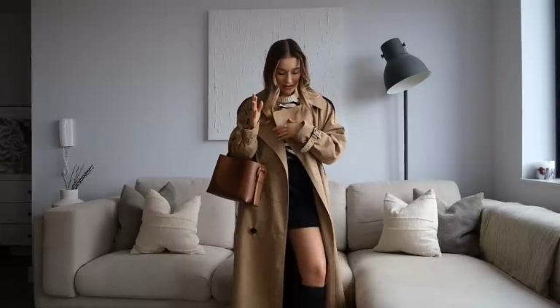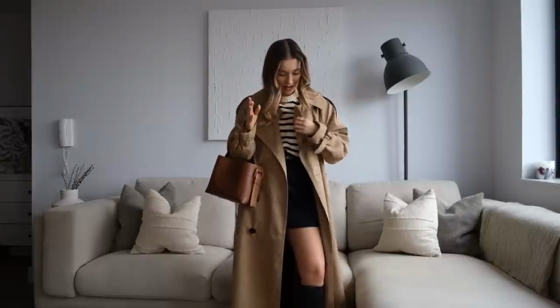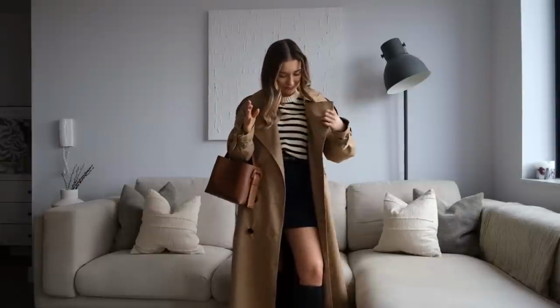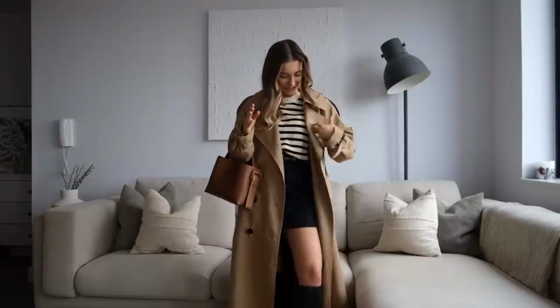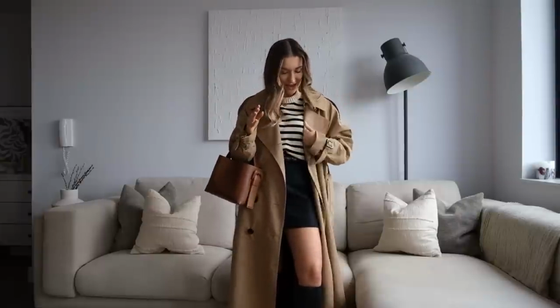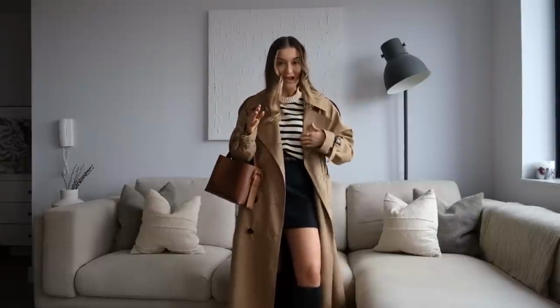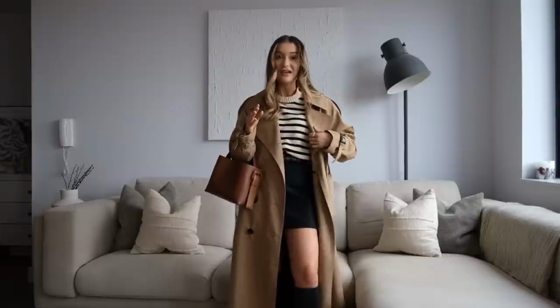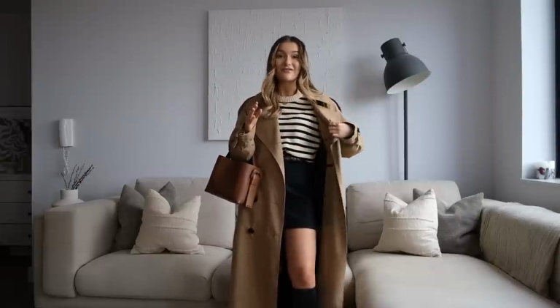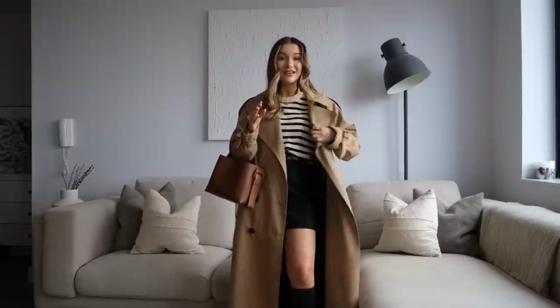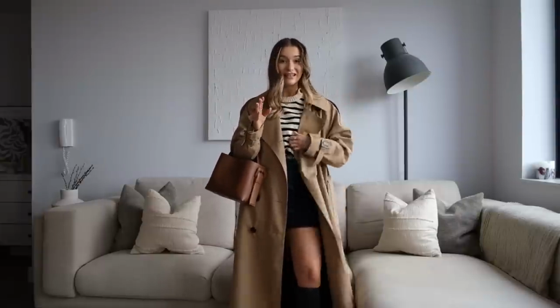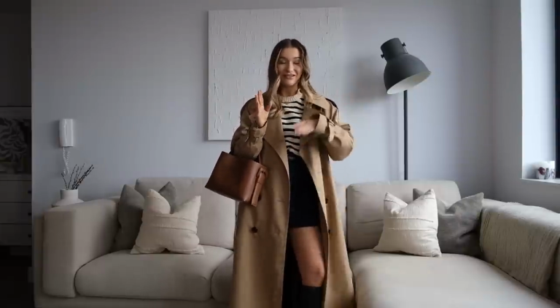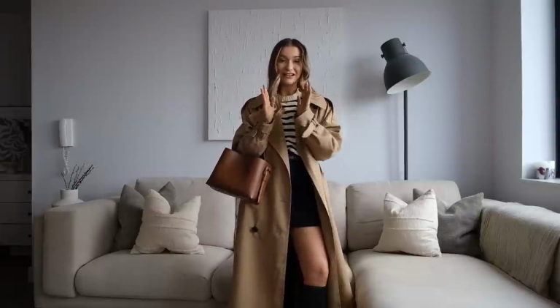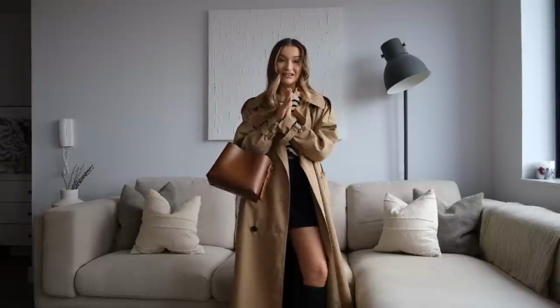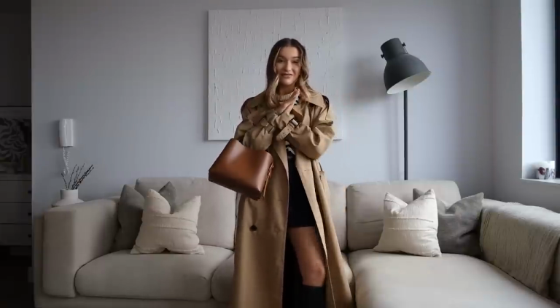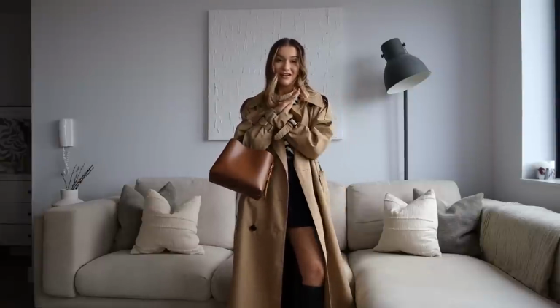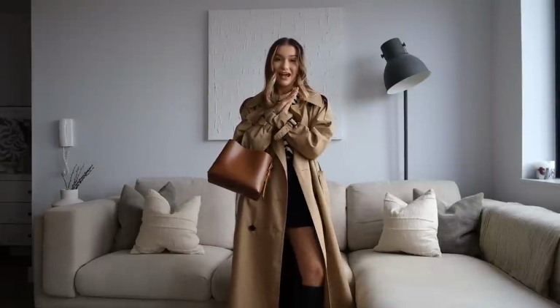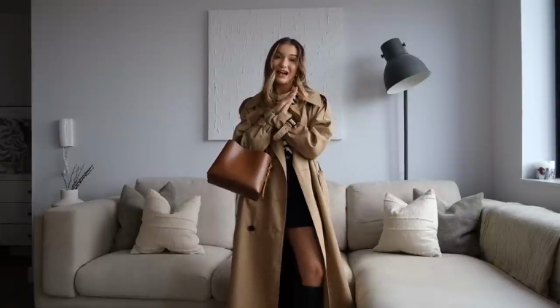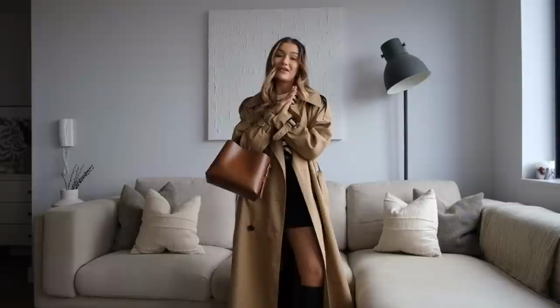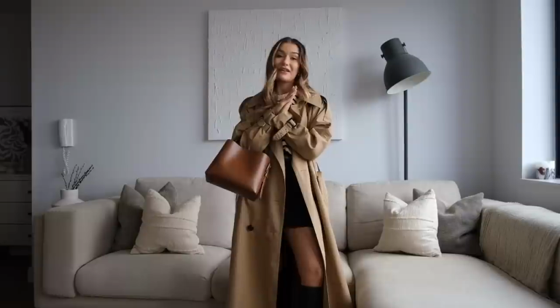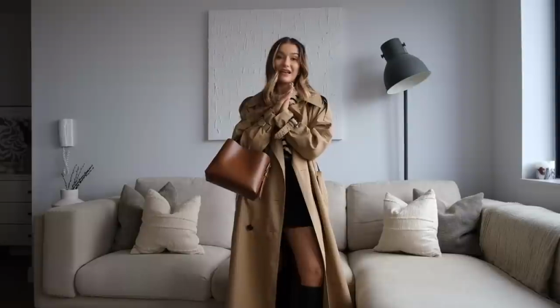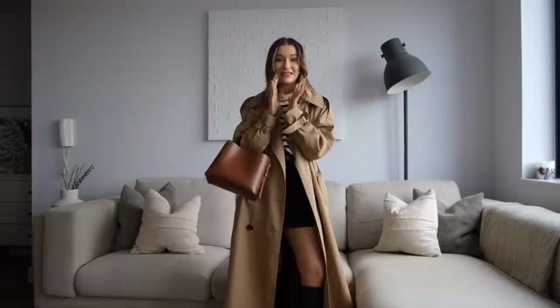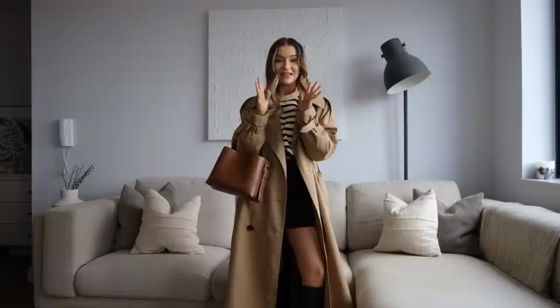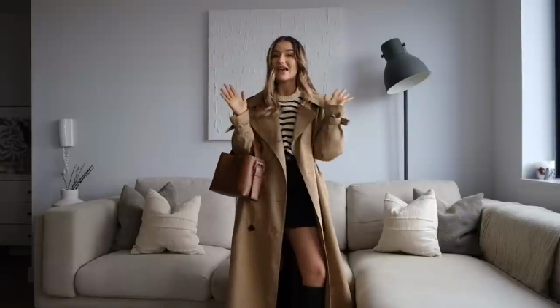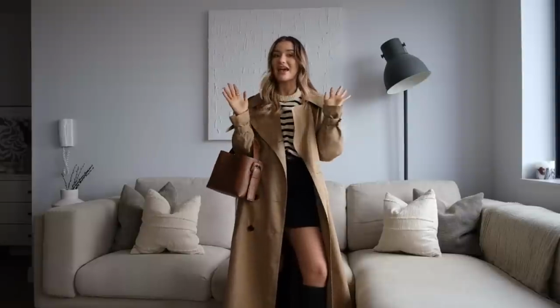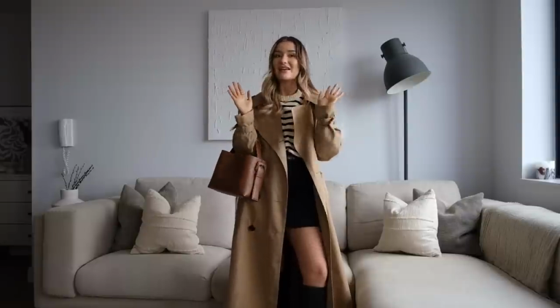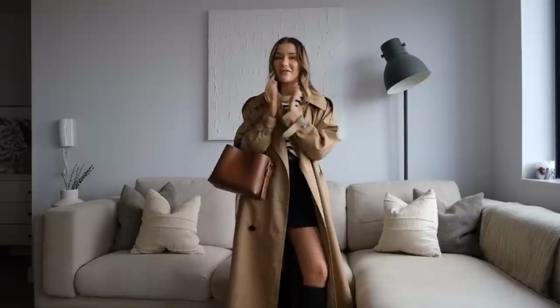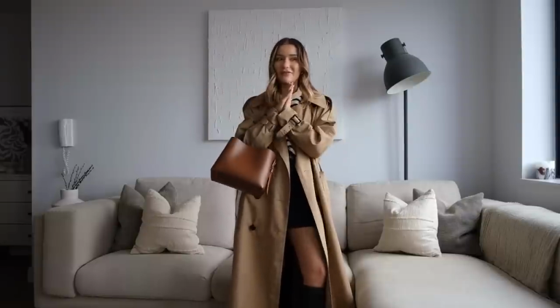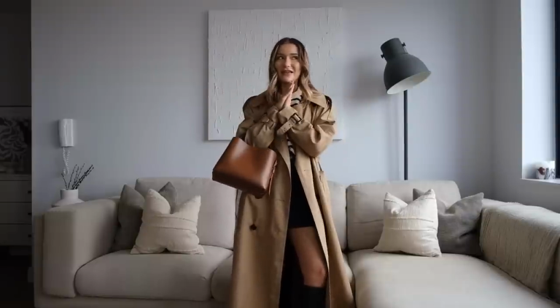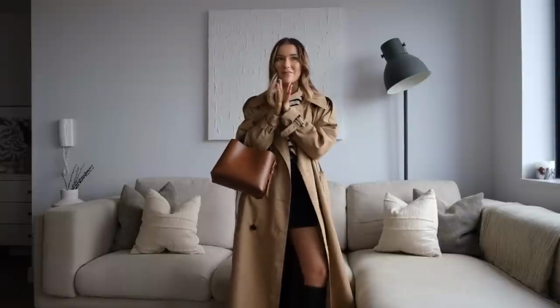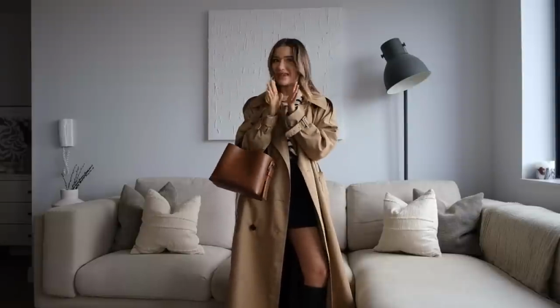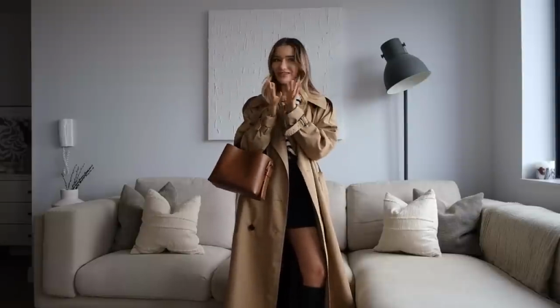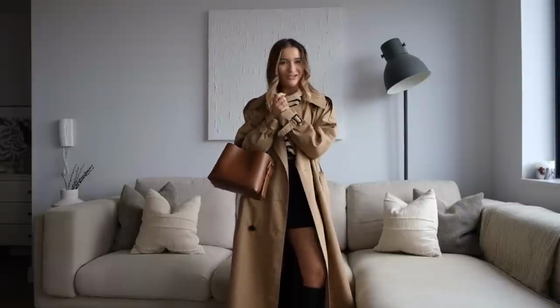I feel like this one will be so perfect if you're going away on a city break — particularly if you're going to Paris, because it's definitely a Parisian-inspired look. I really, really like this one and I feel like it is a very me look.